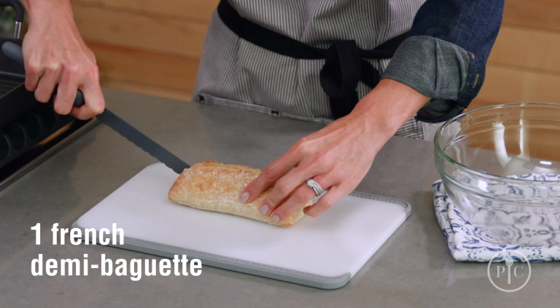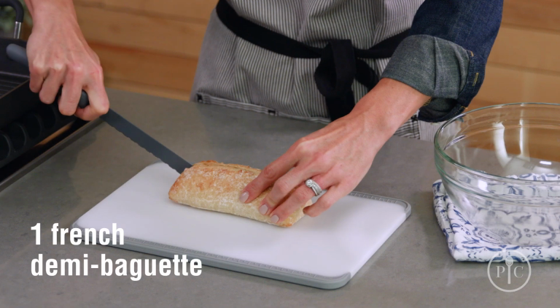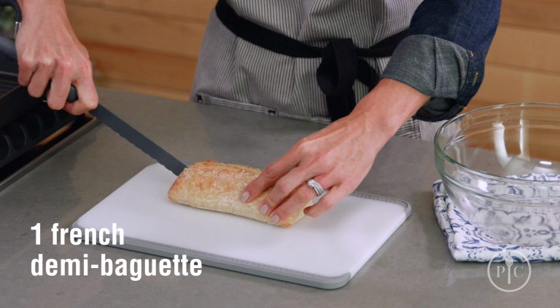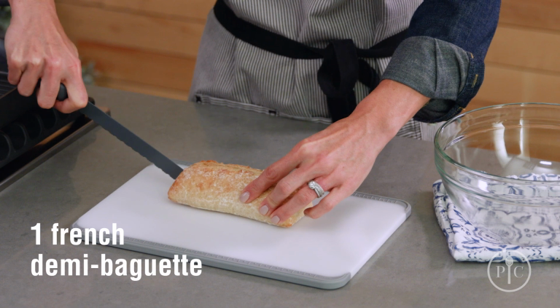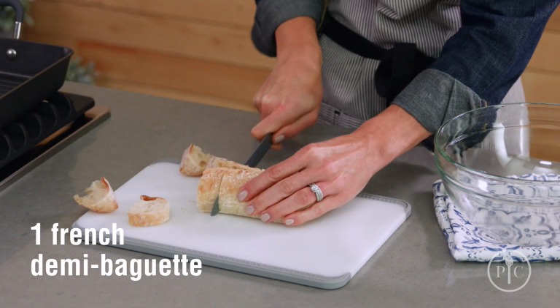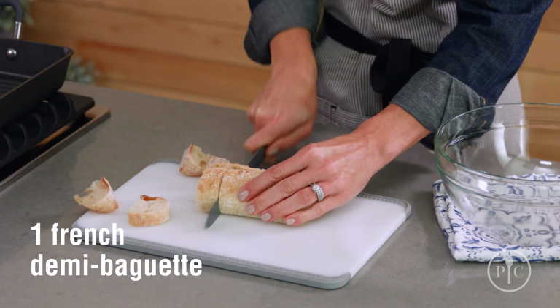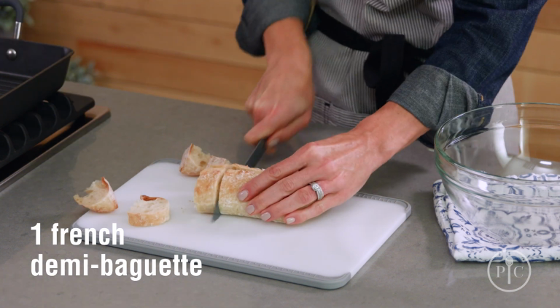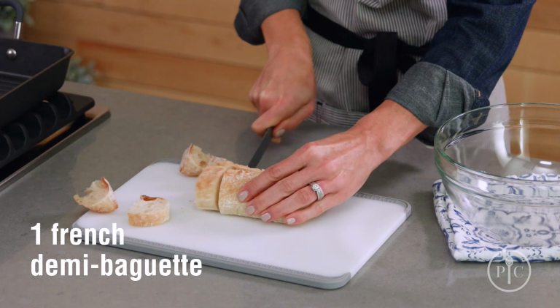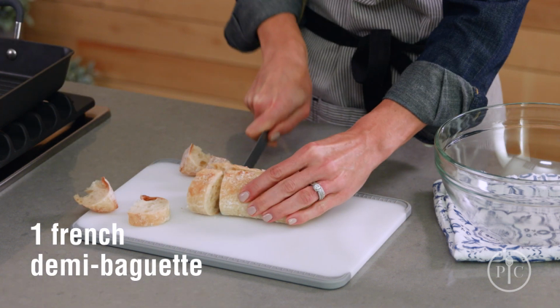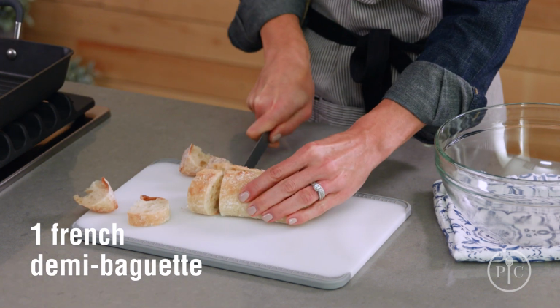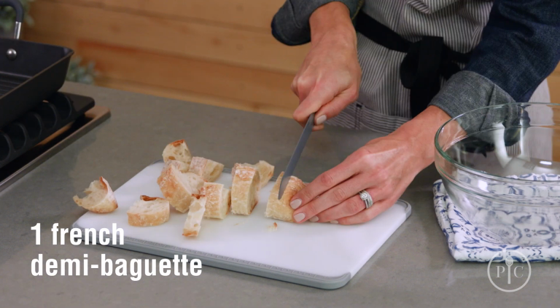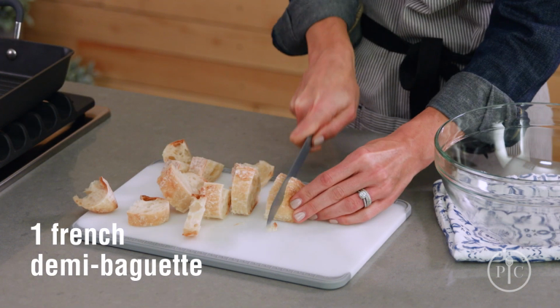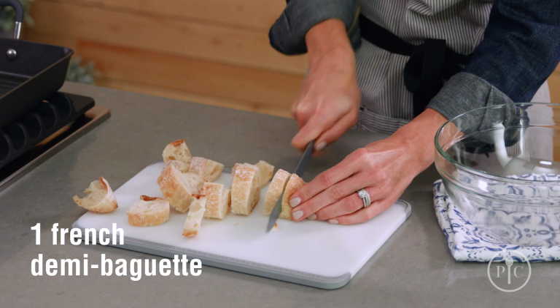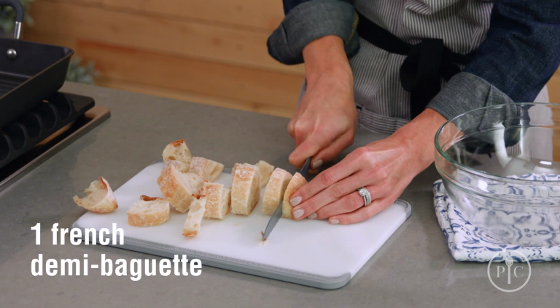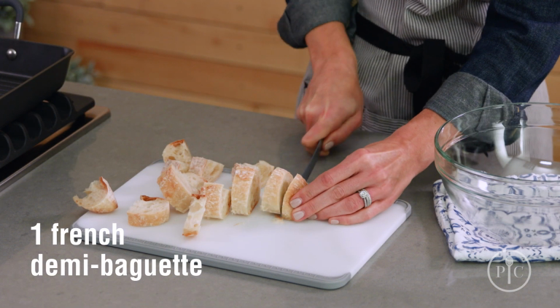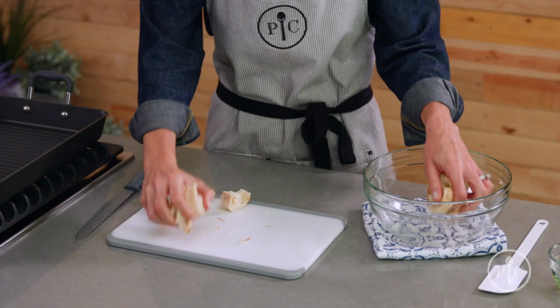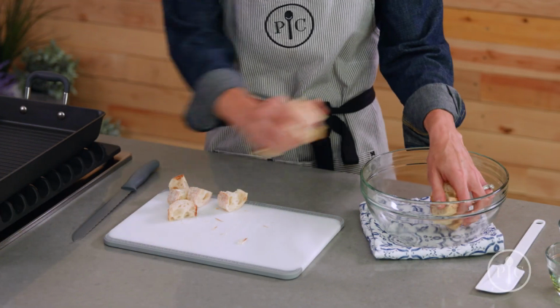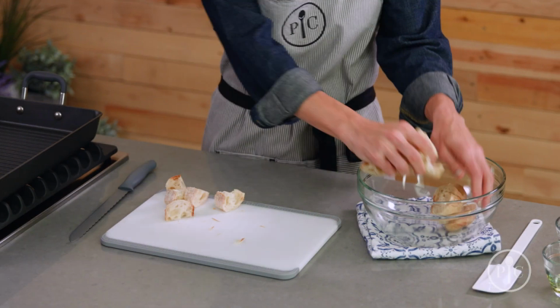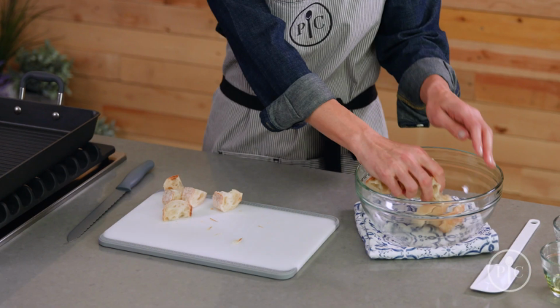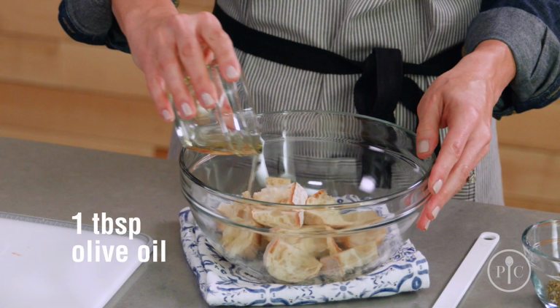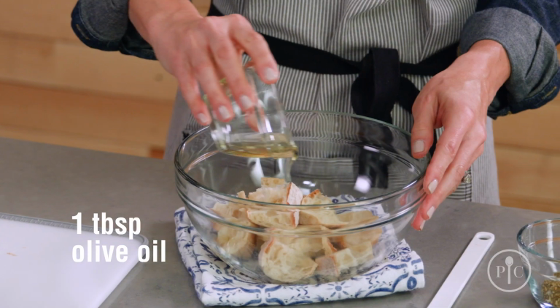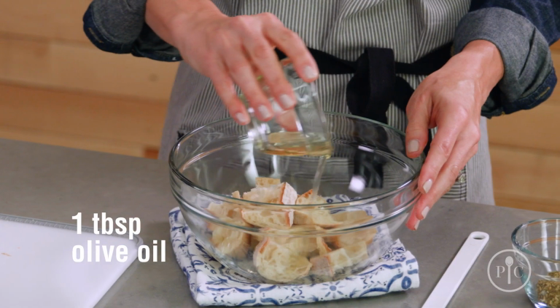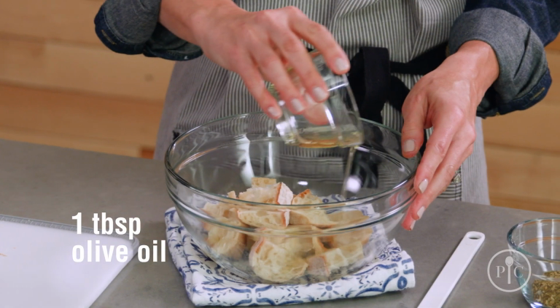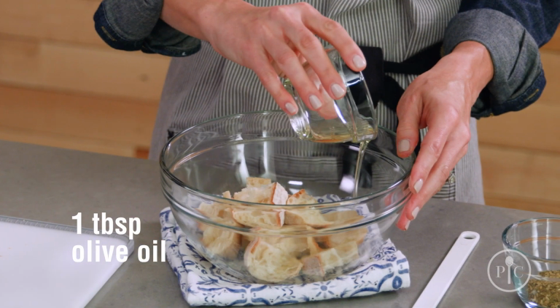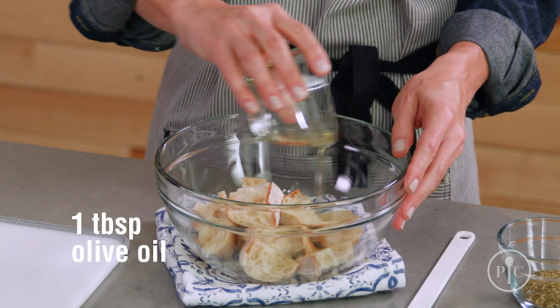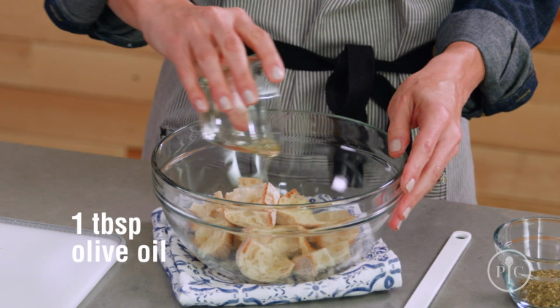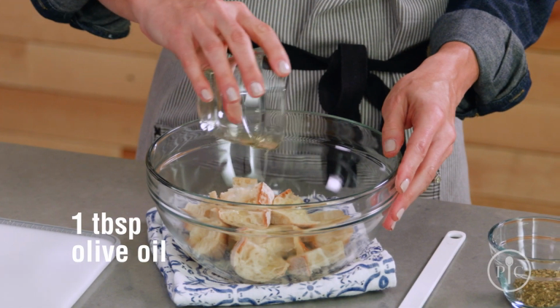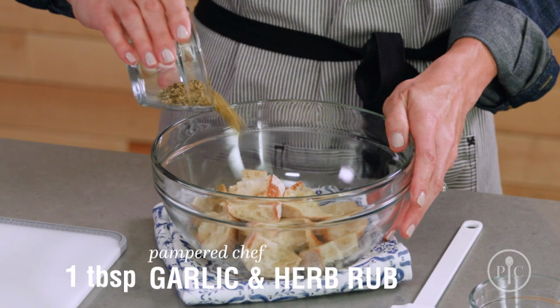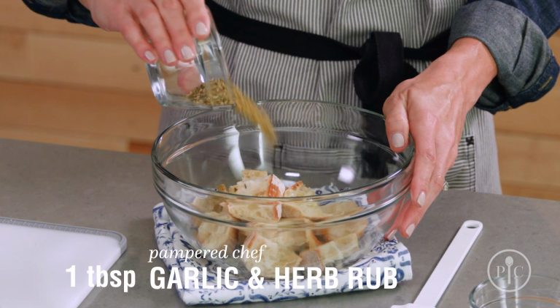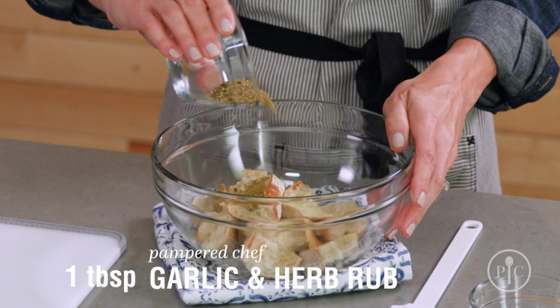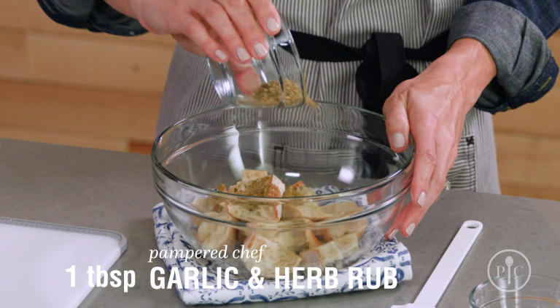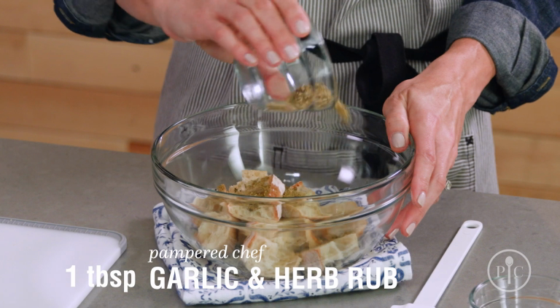For the croutons, we're gonna cut a baguette into cubes, put the bread in a medium bowl, and toss with the olive oil and garlic in our brub.